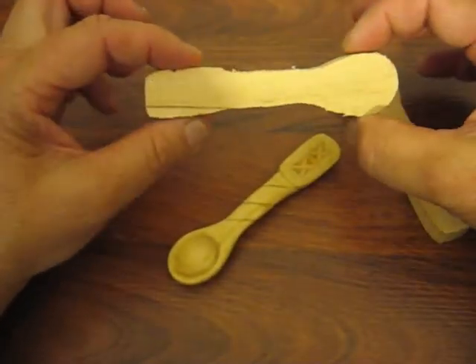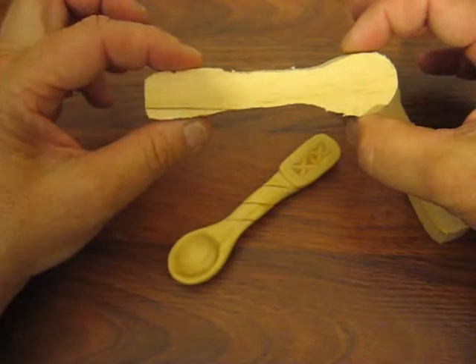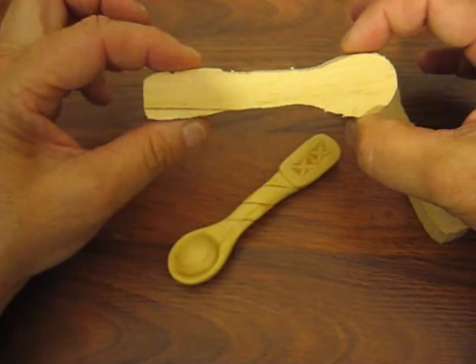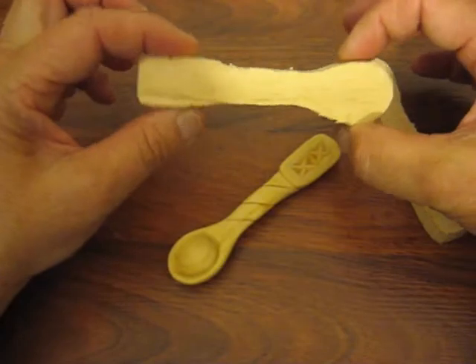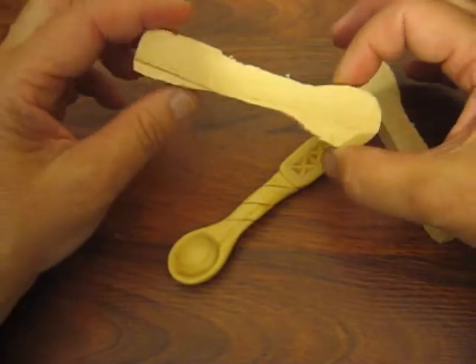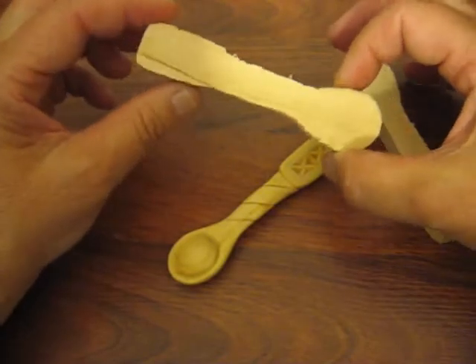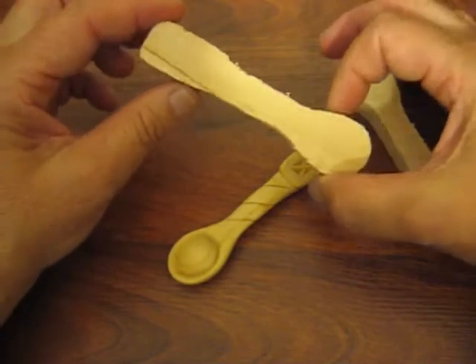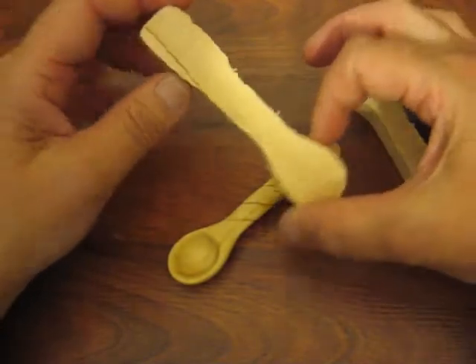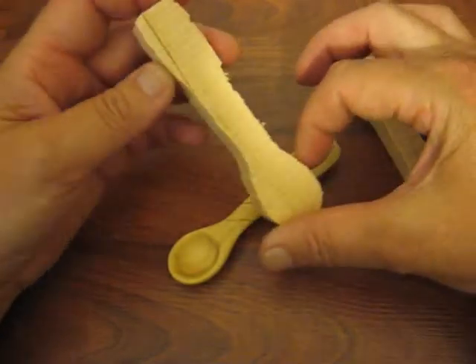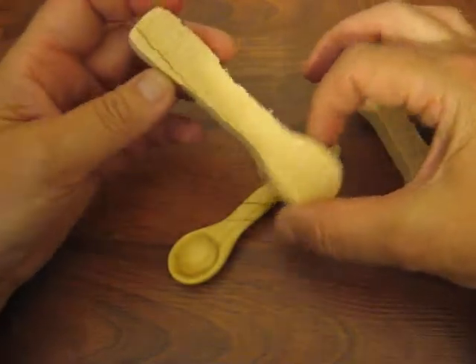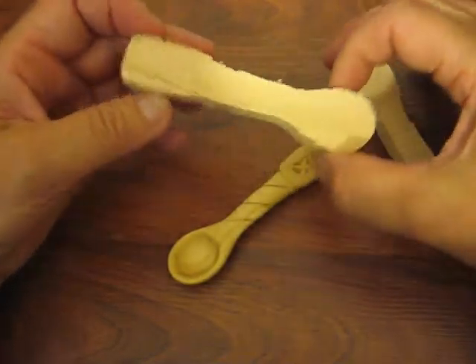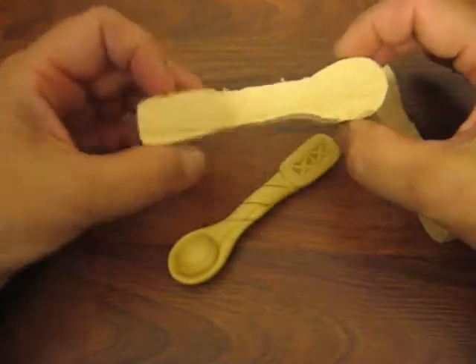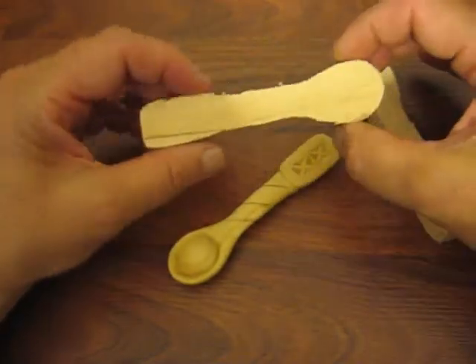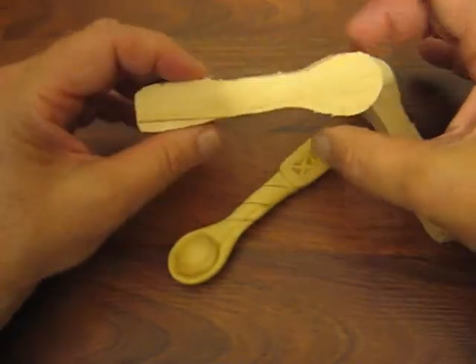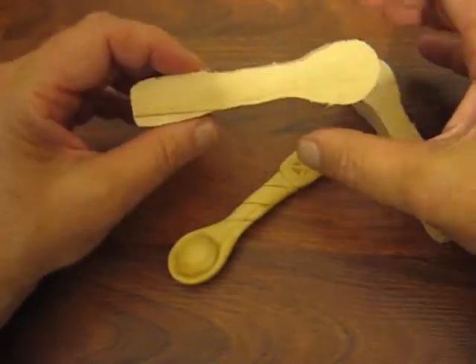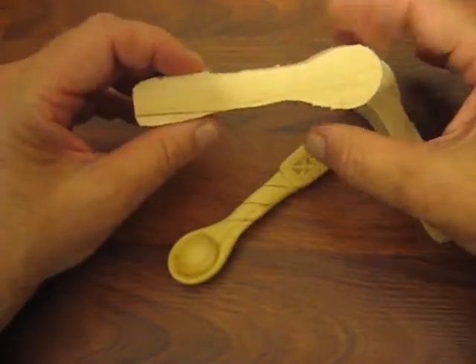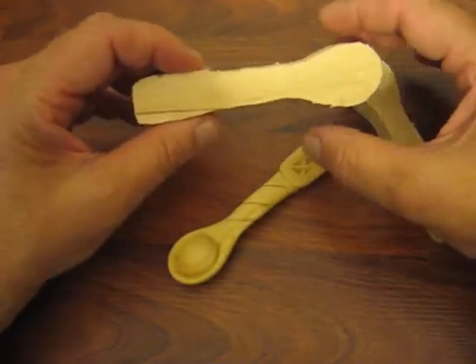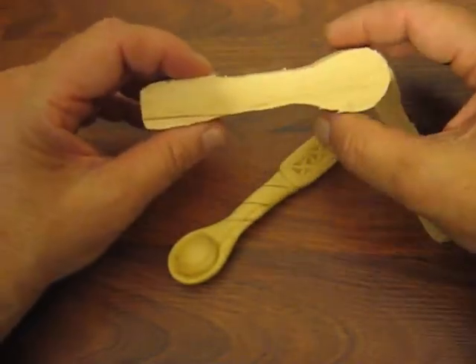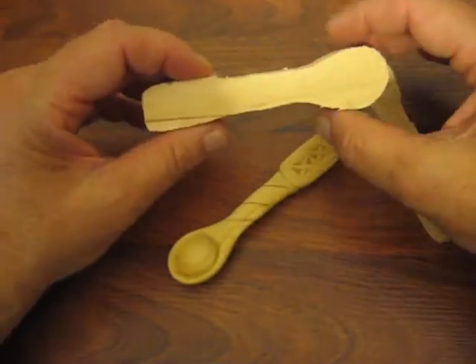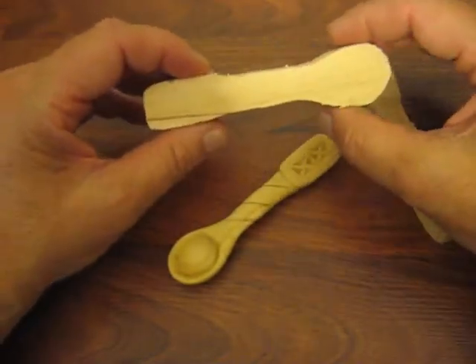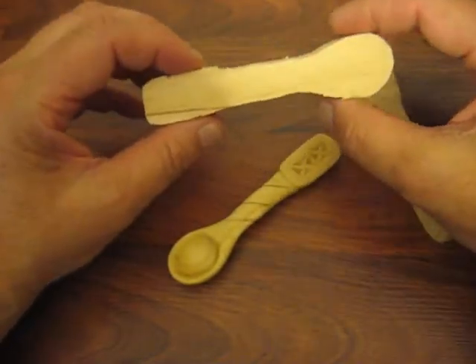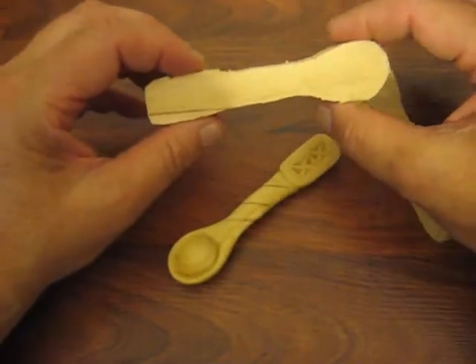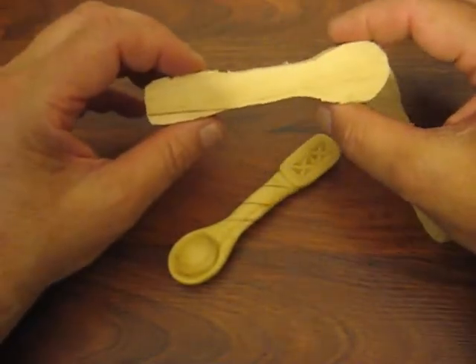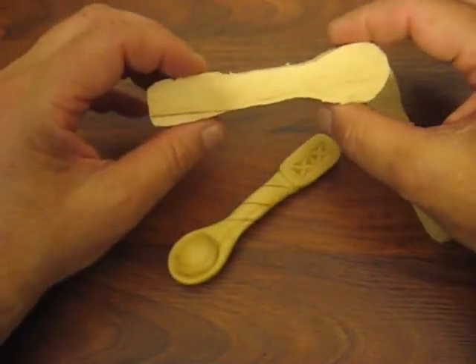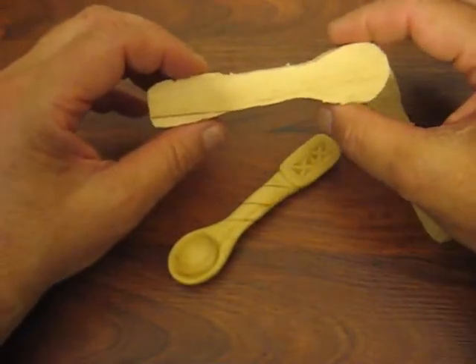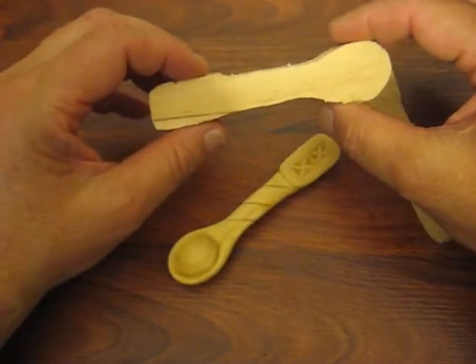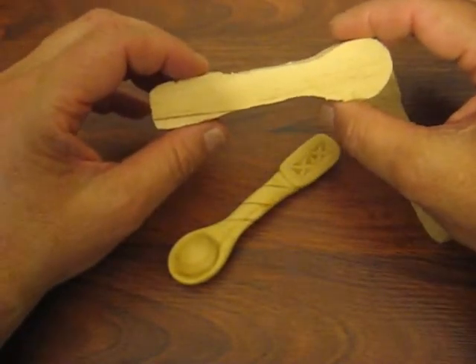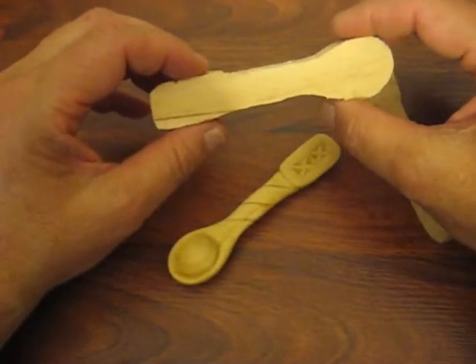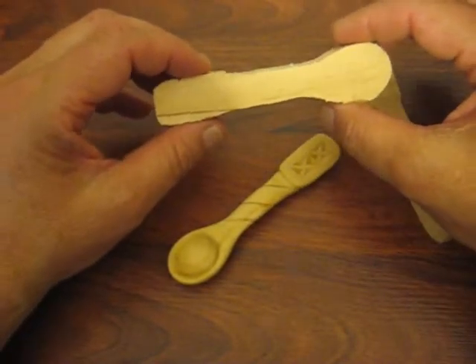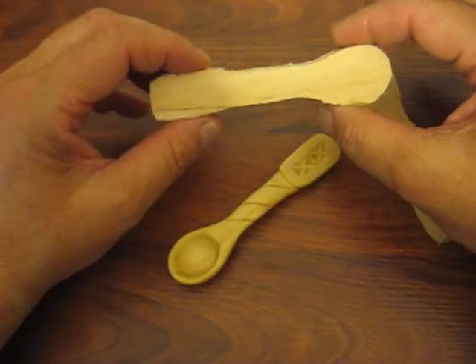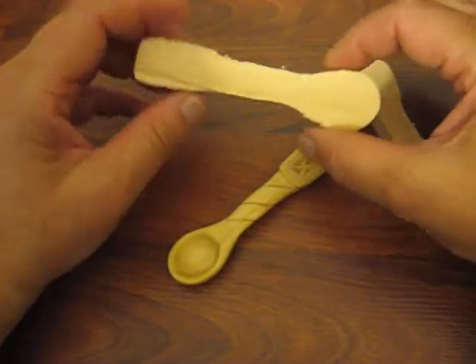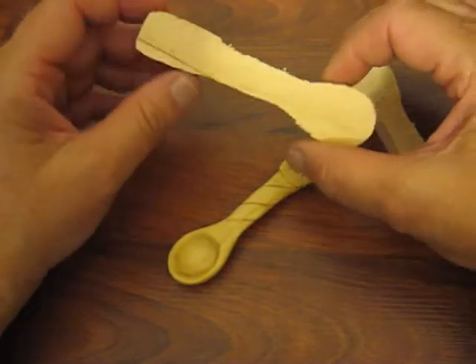I'll take a couple pictures of this so you can take this off my blog if you want the pattern for this.